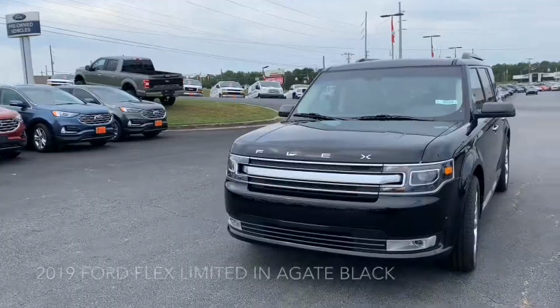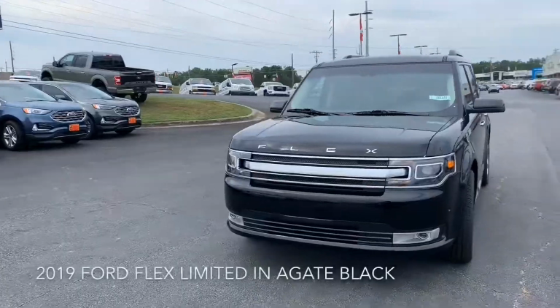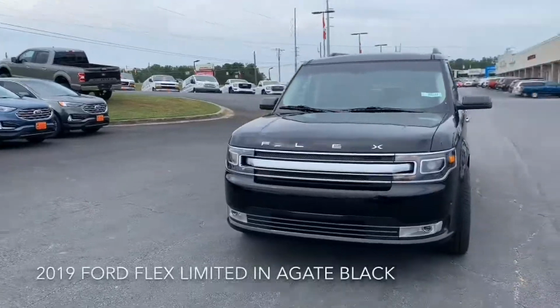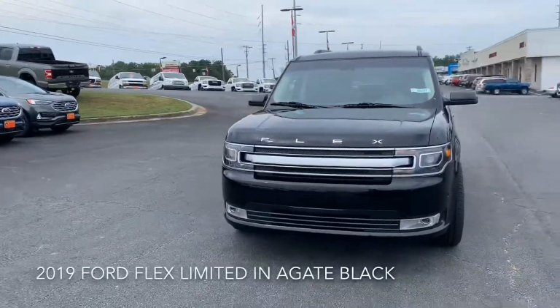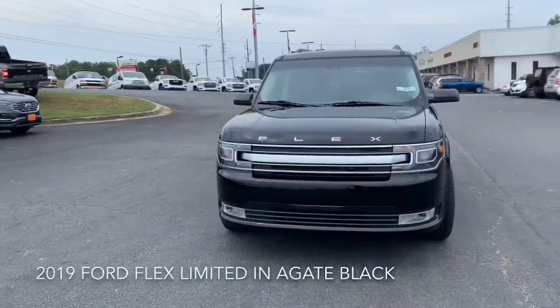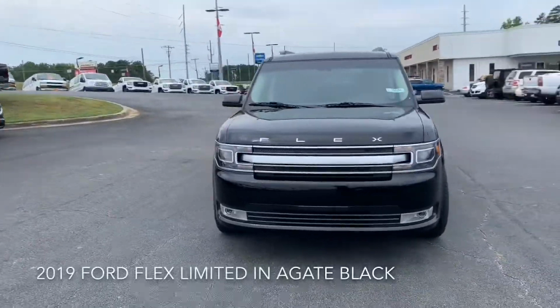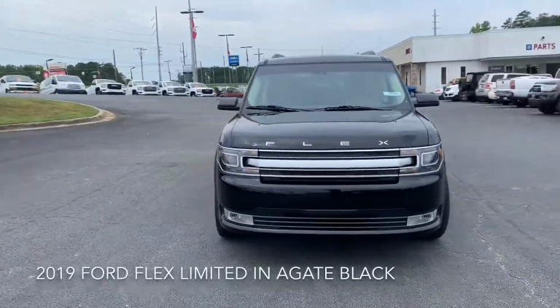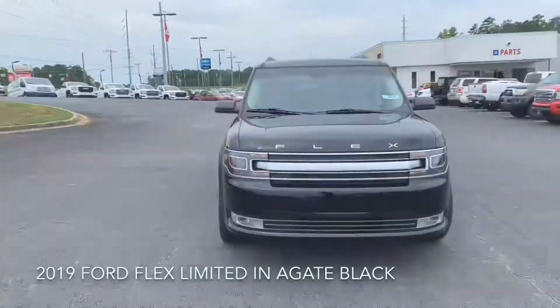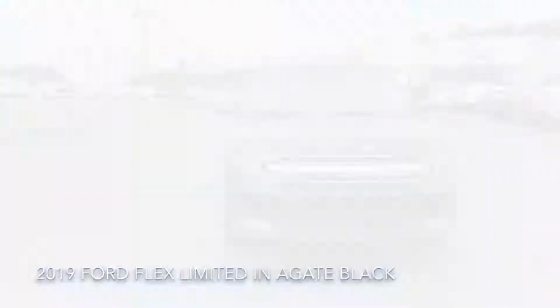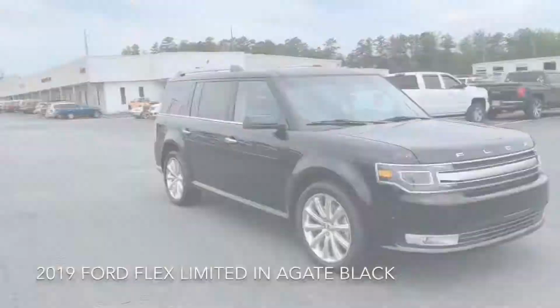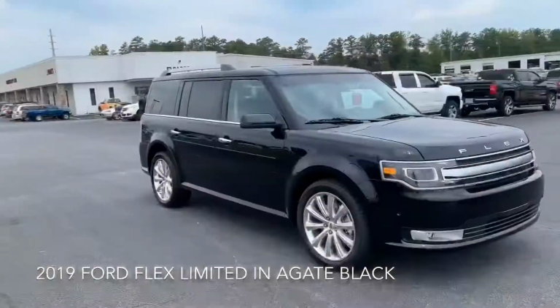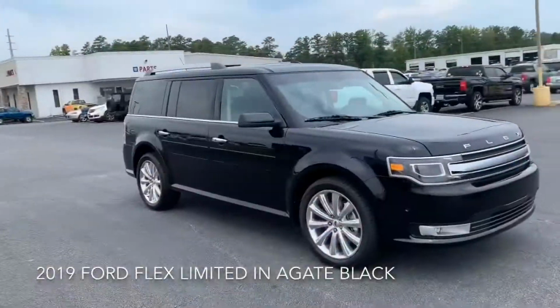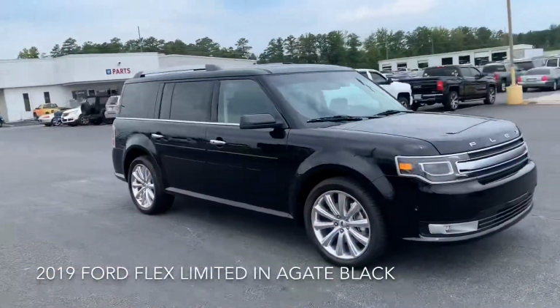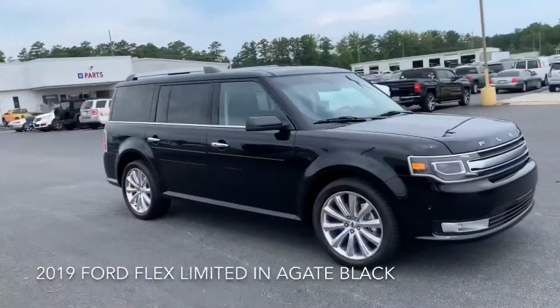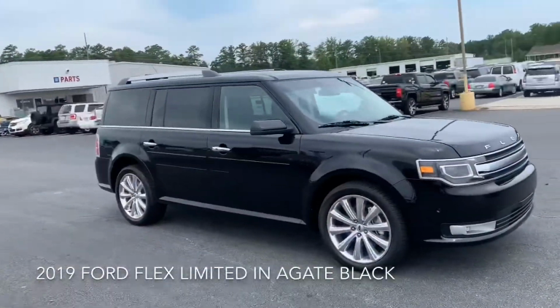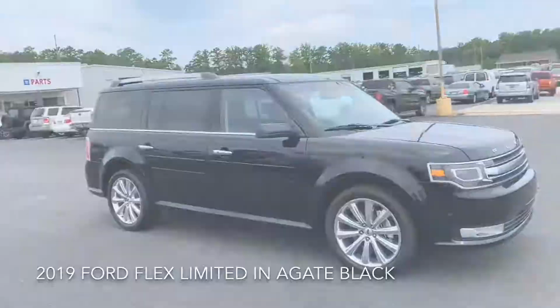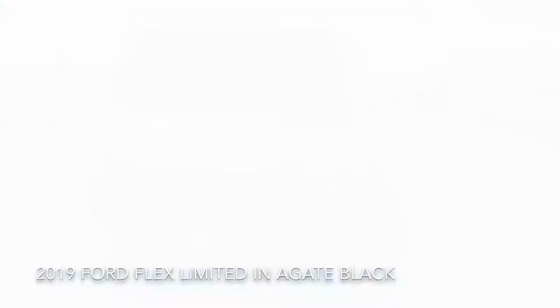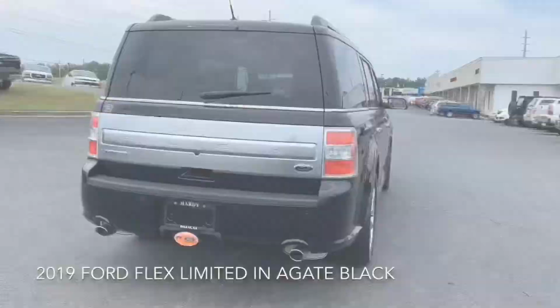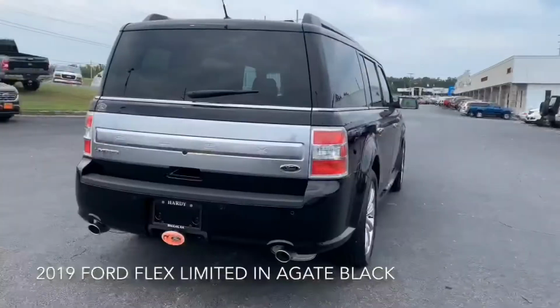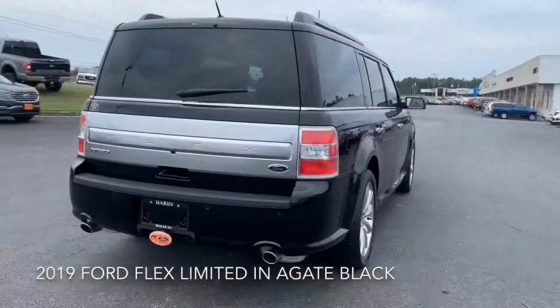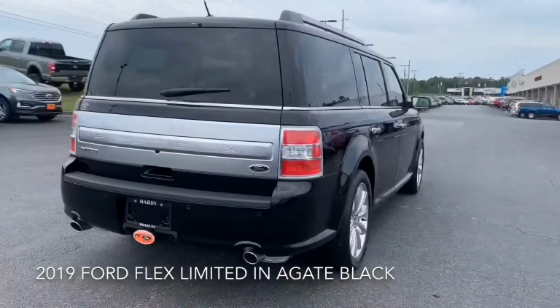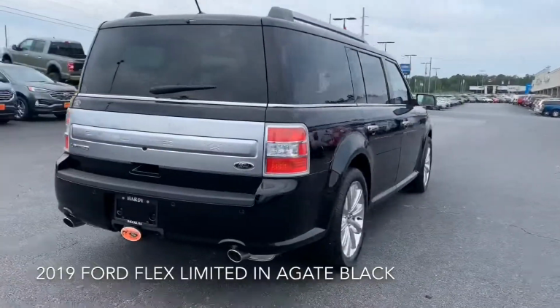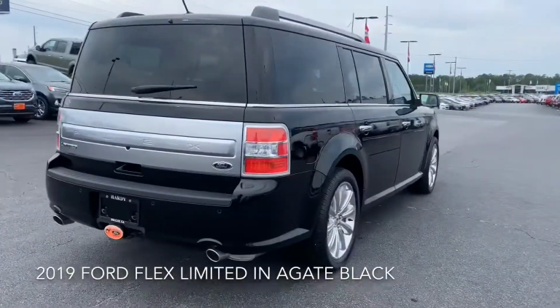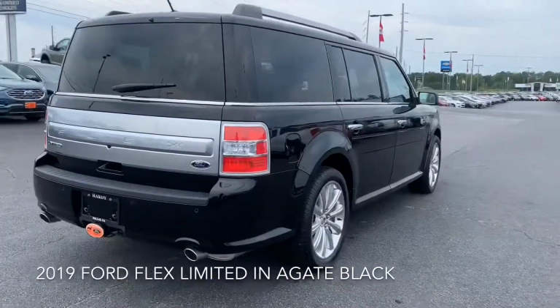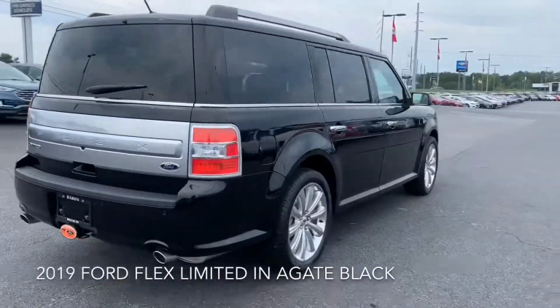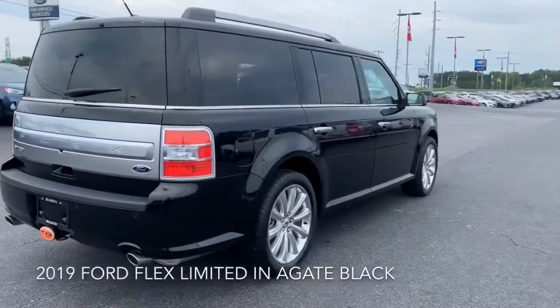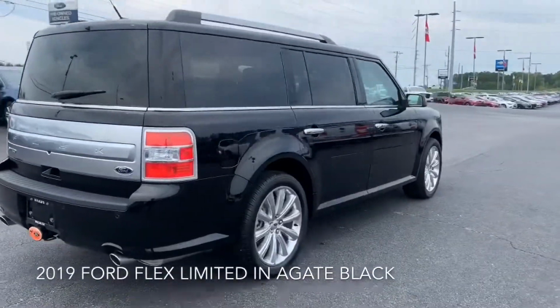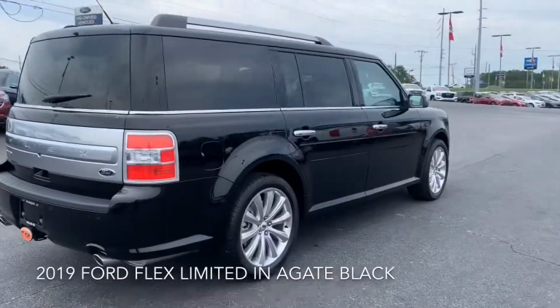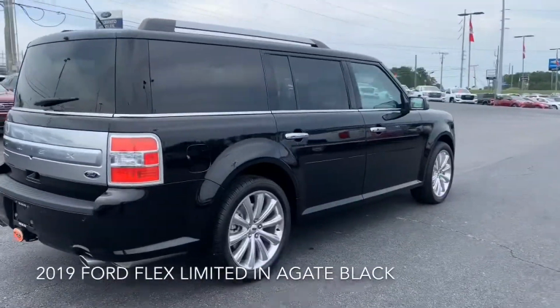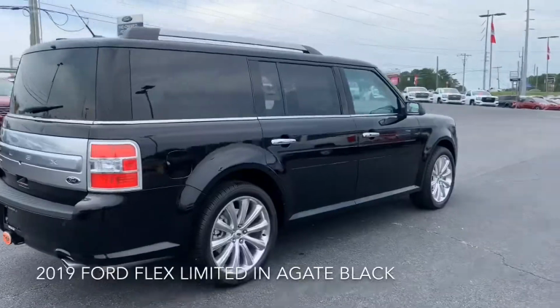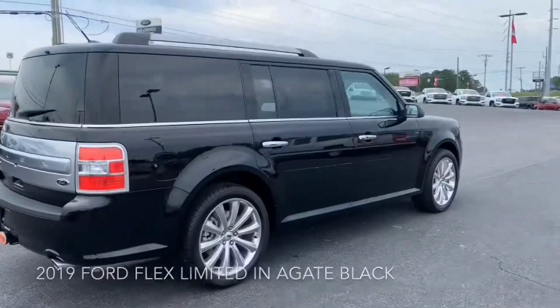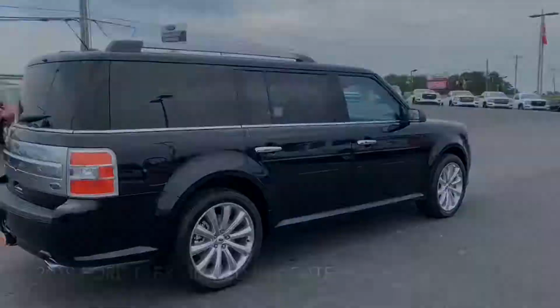Hey, this is Sheeran over at Hardy Family Ford, just giving you a quick look at the 2019 Ford Flex Limited.